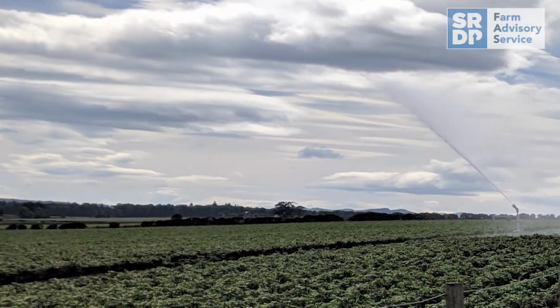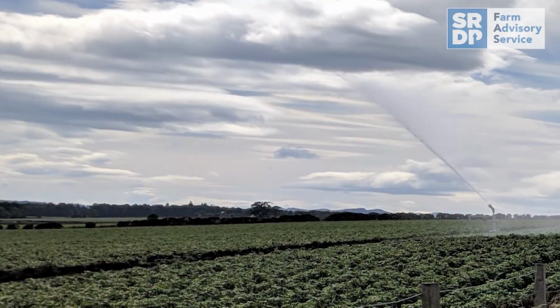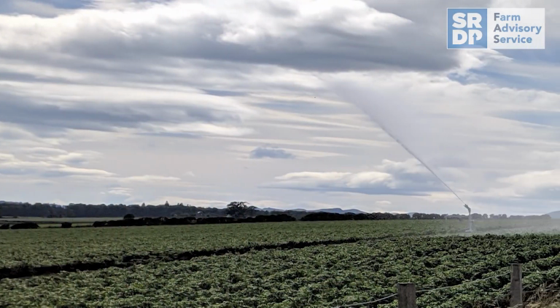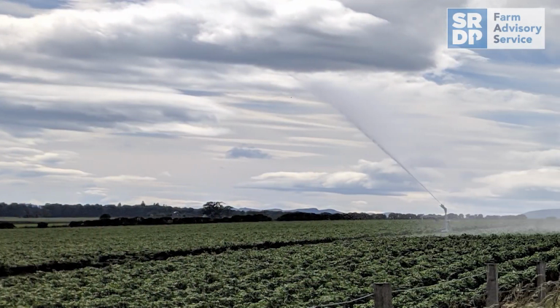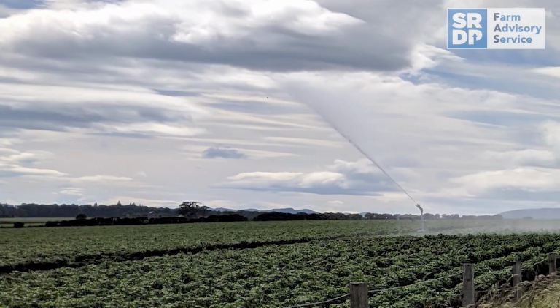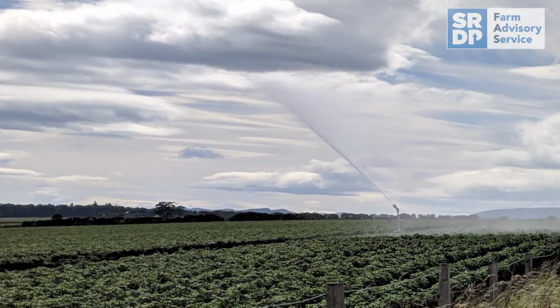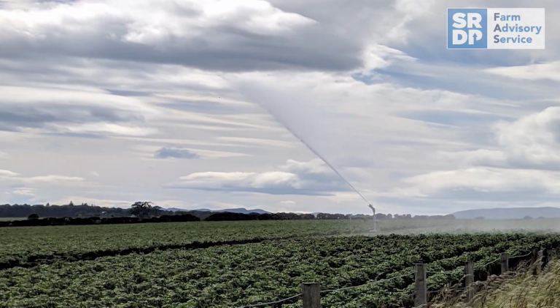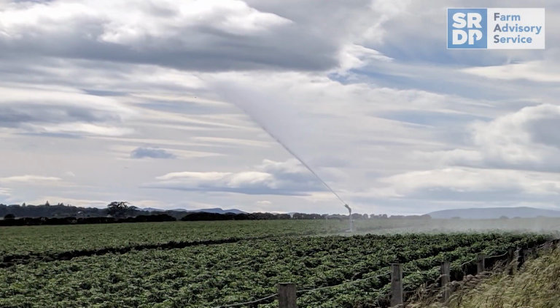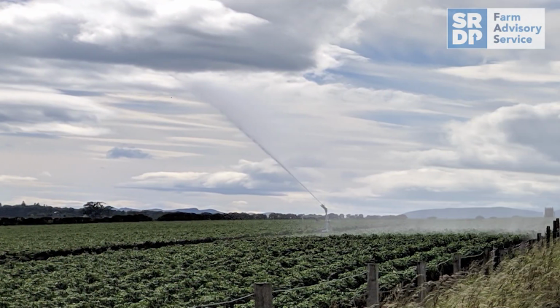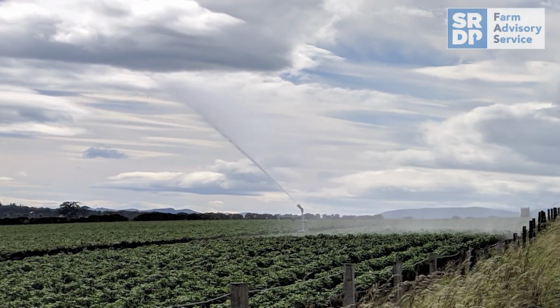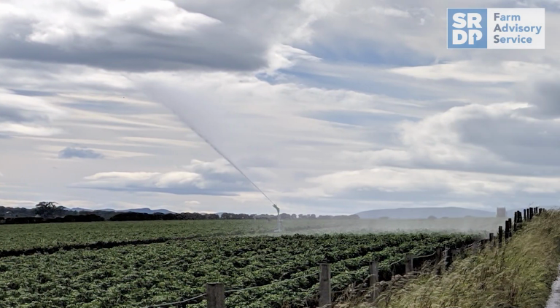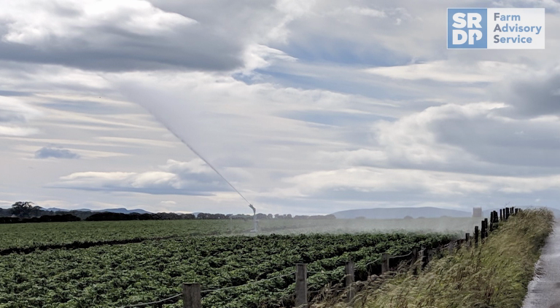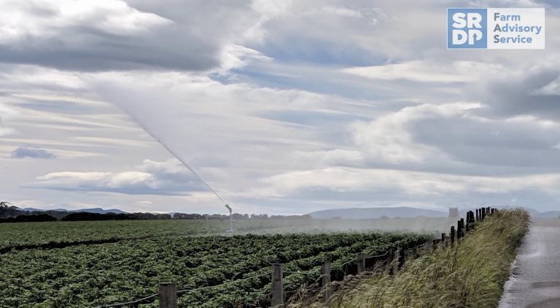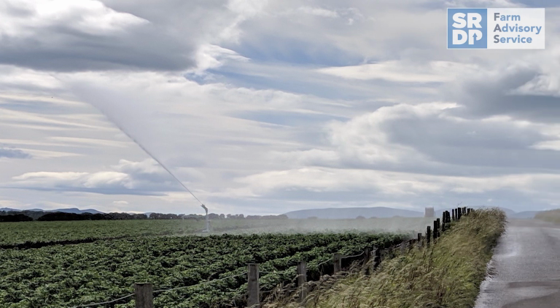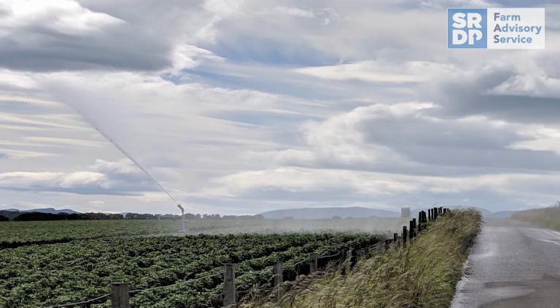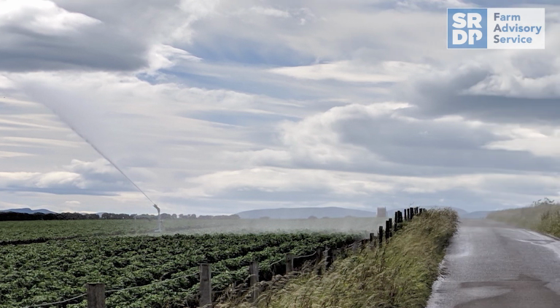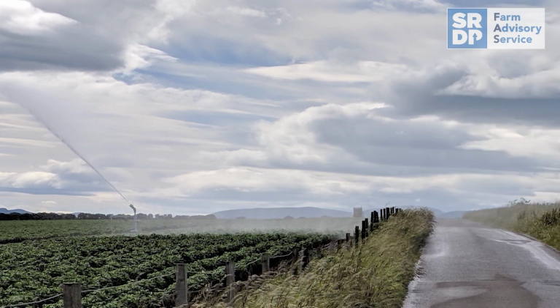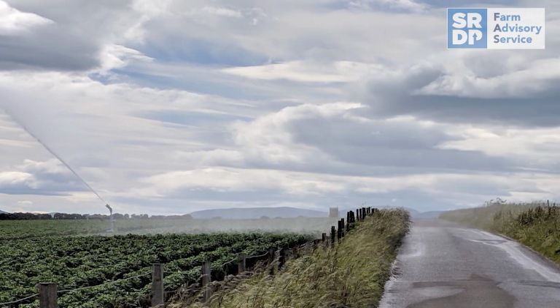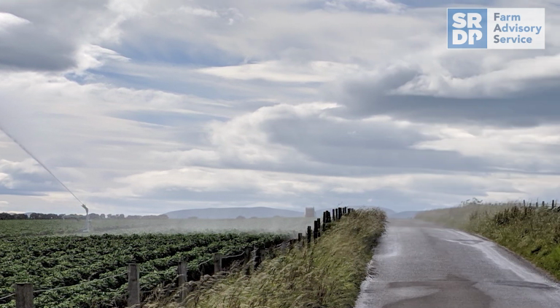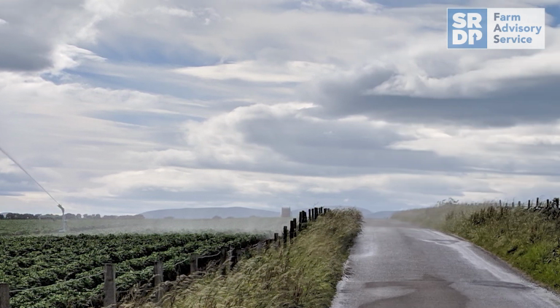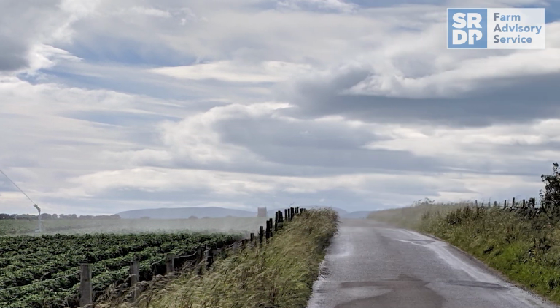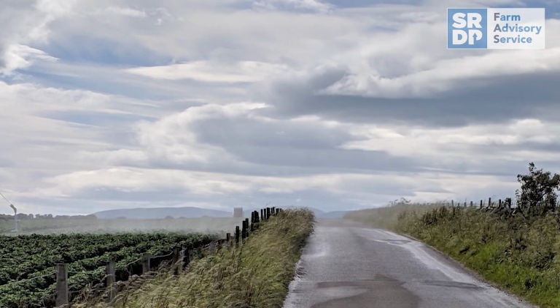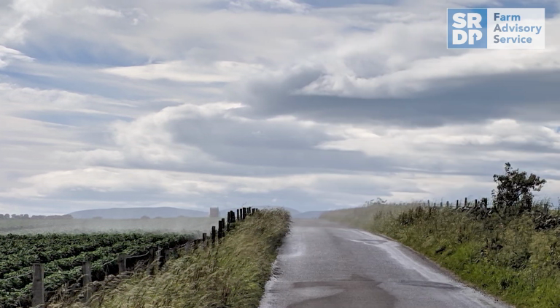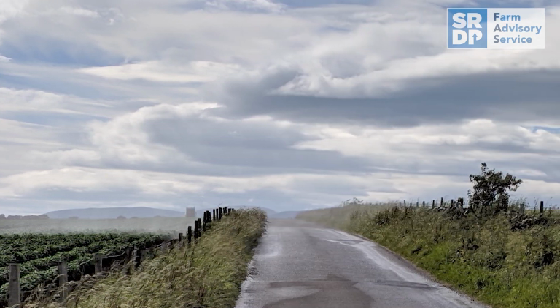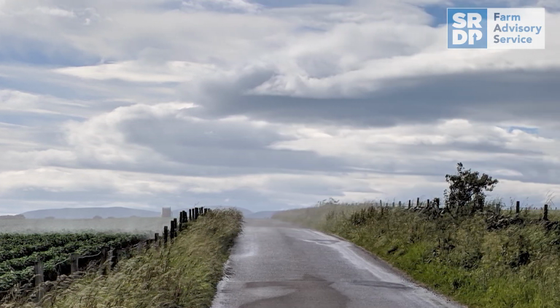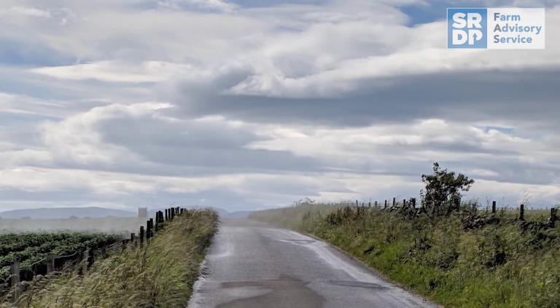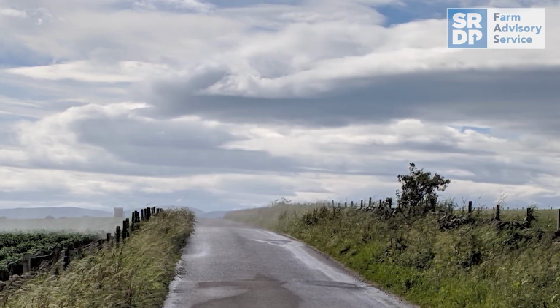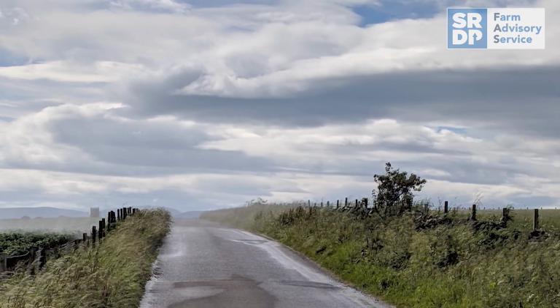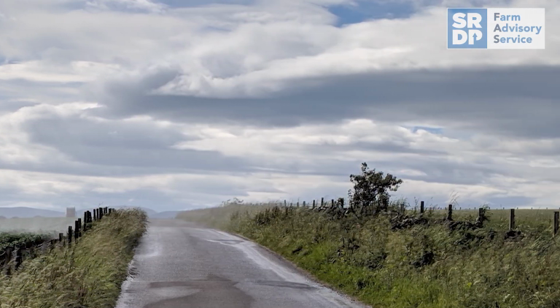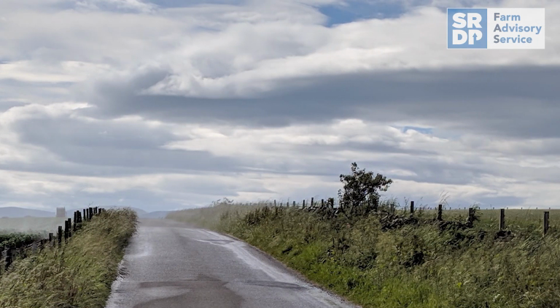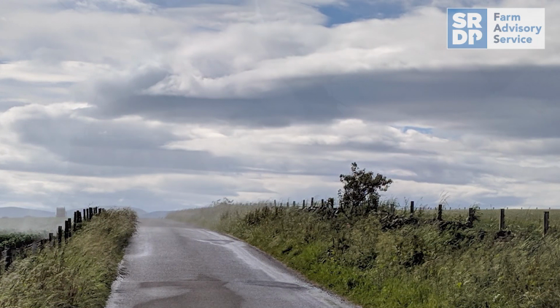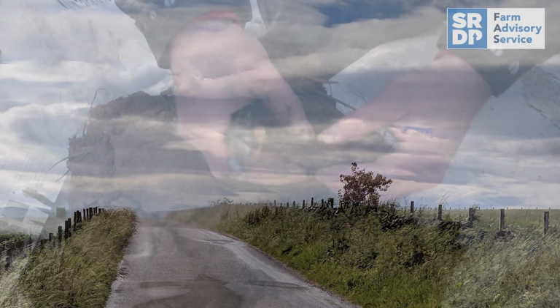Ensuring you're watering at the correct time of day or using the correct irrigation systems will help to reduce water use.